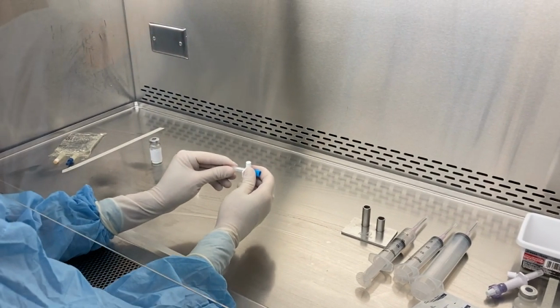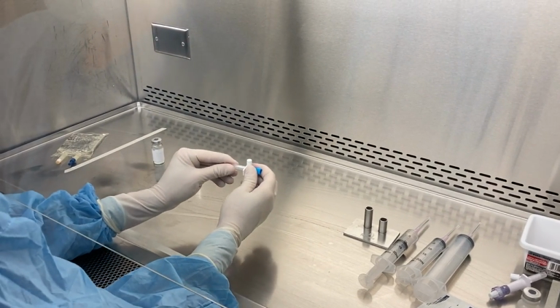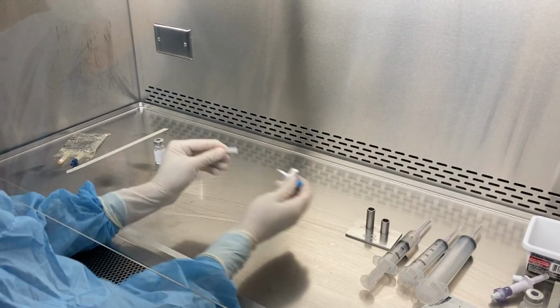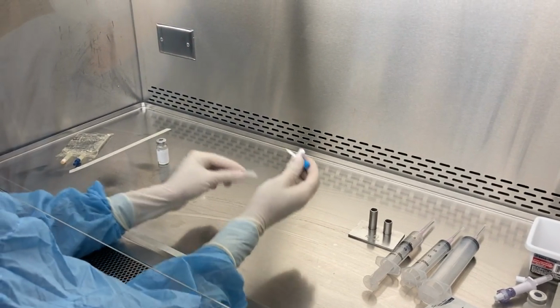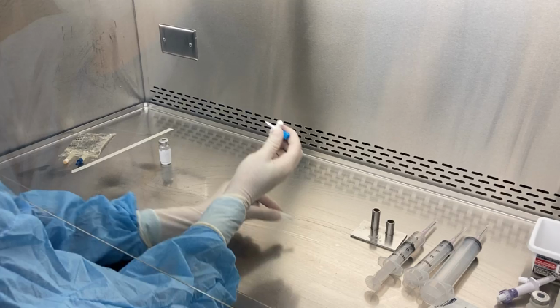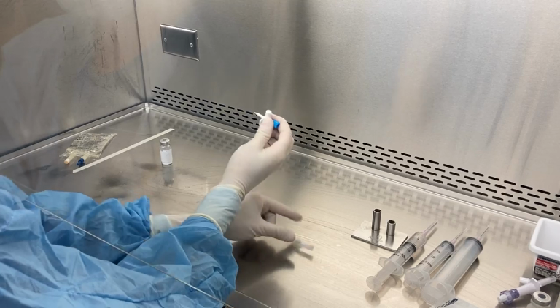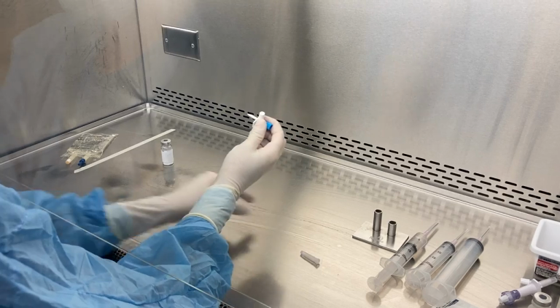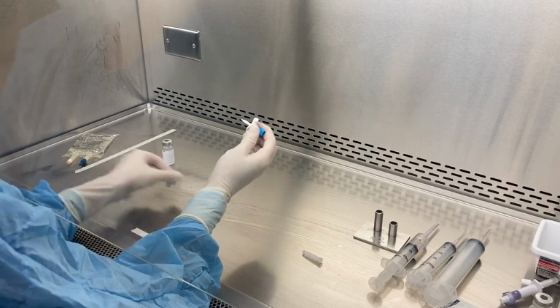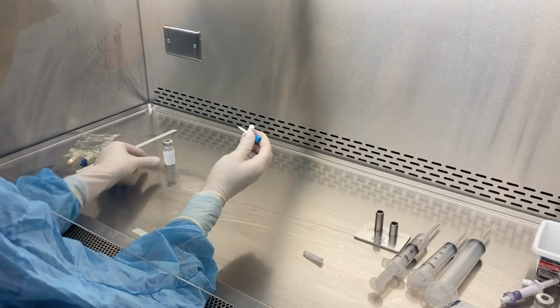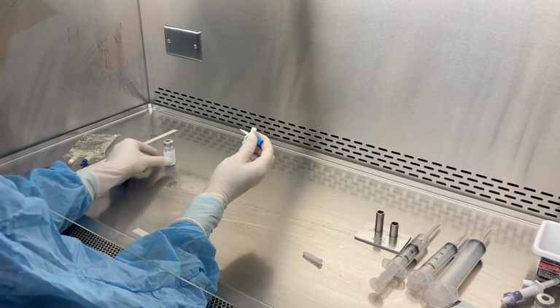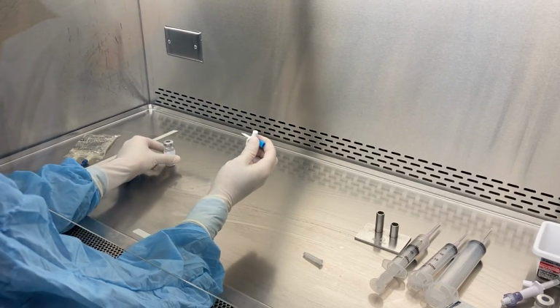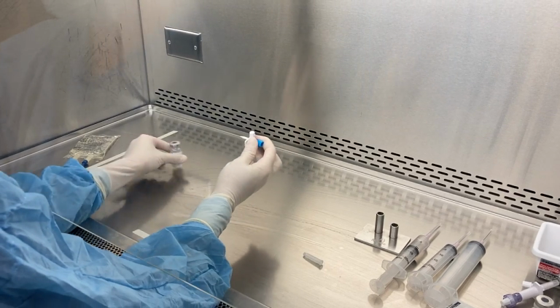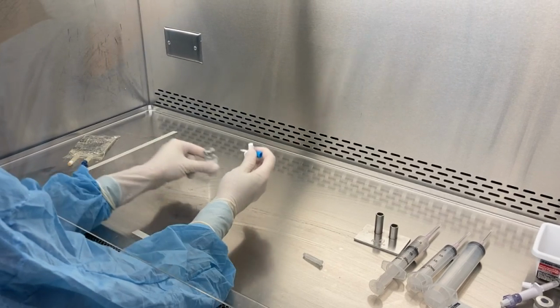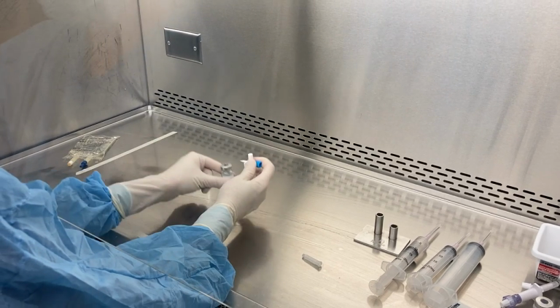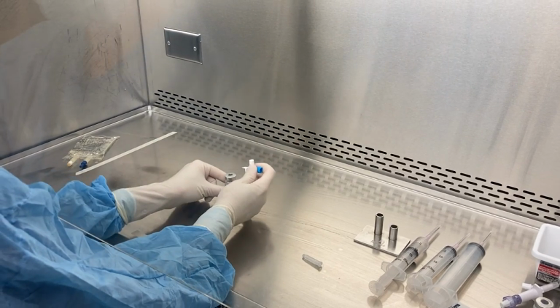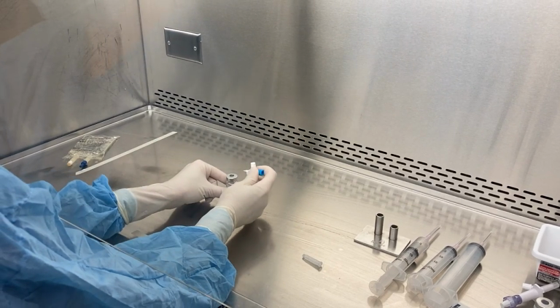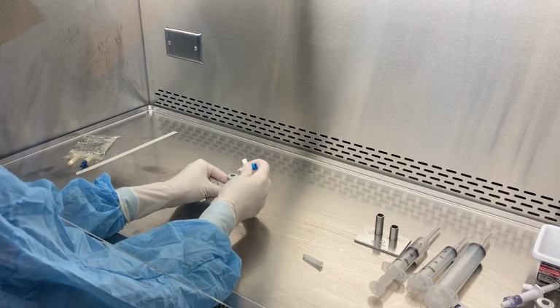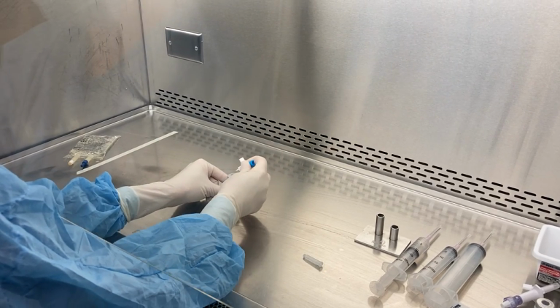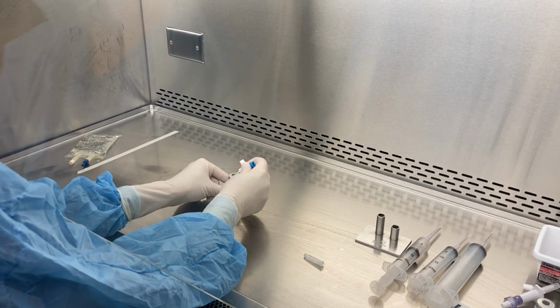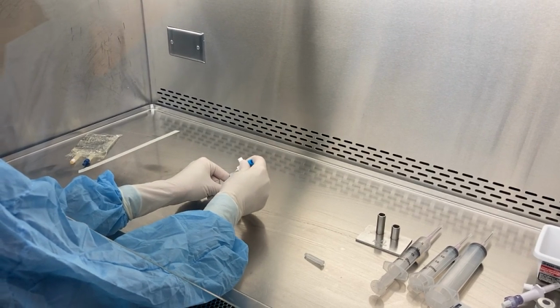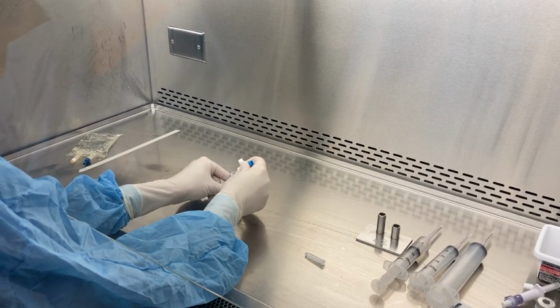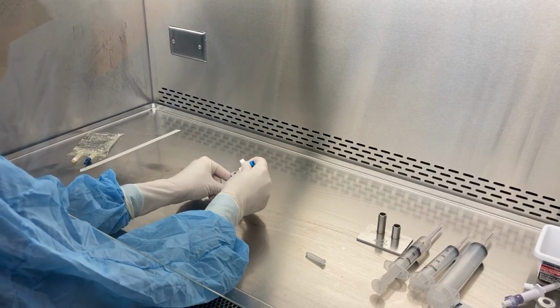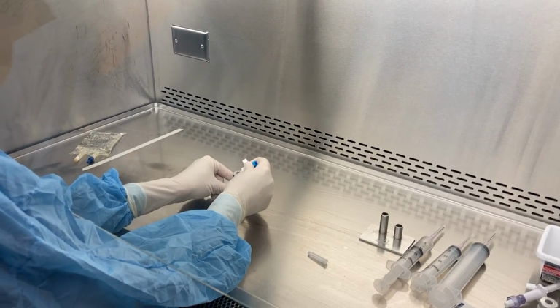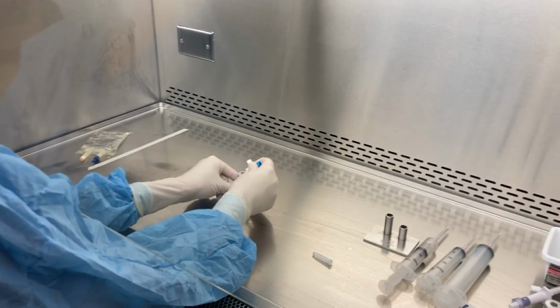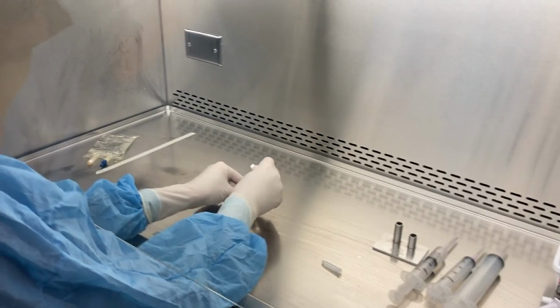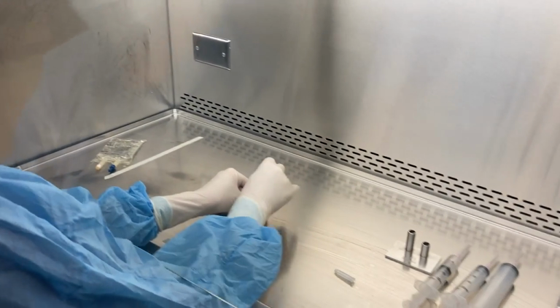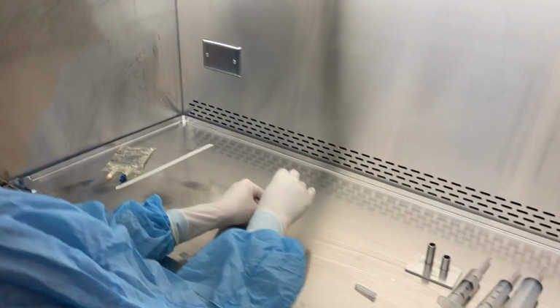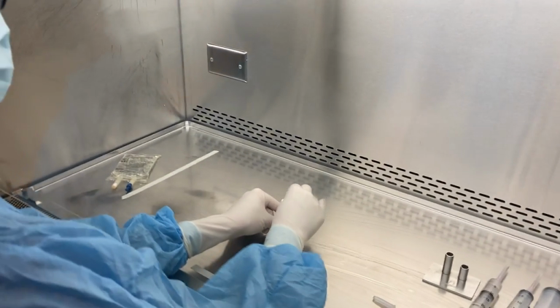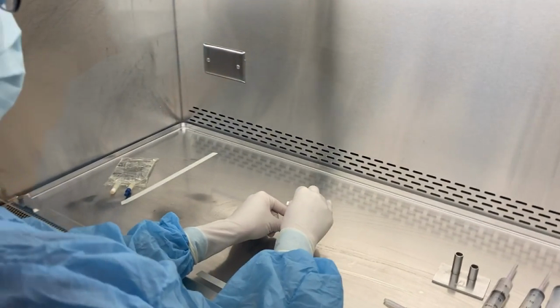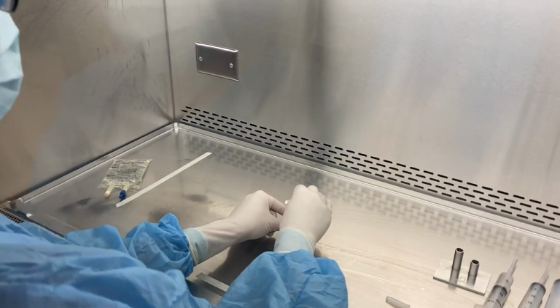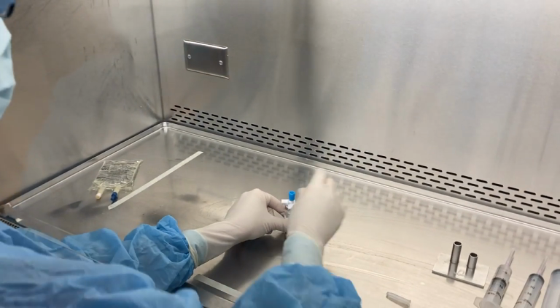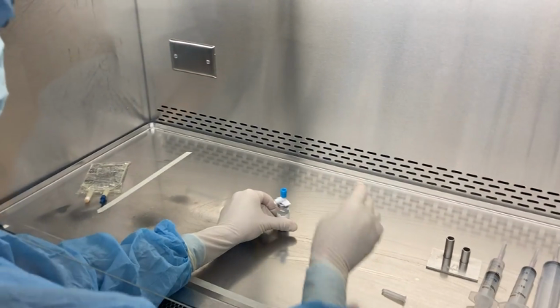Once dry, I'm going to put my dispensing pin into the vial.